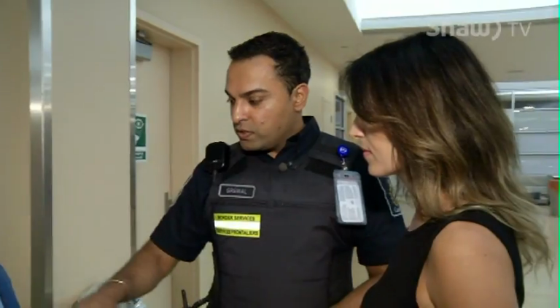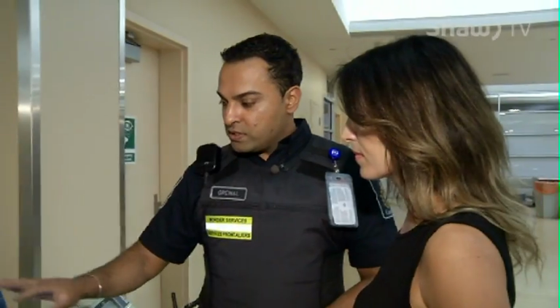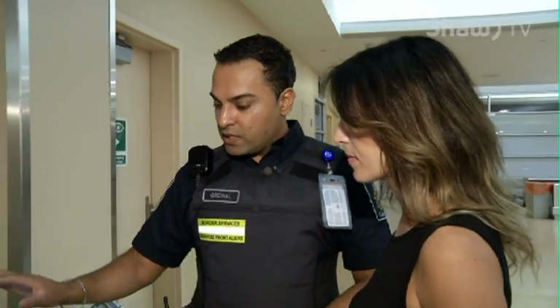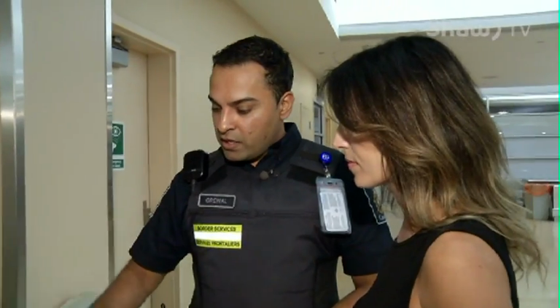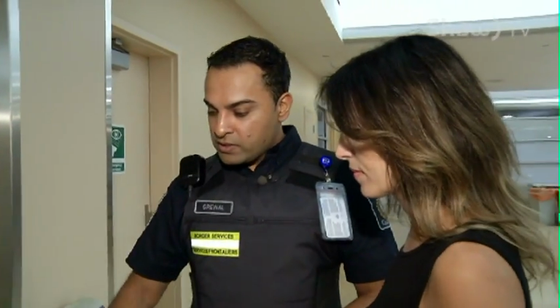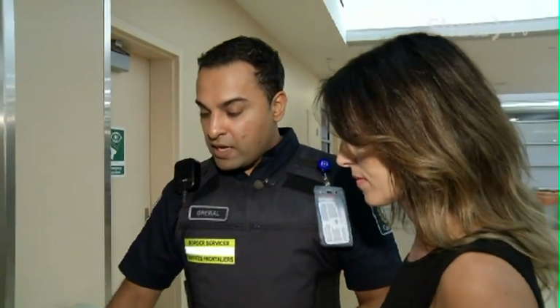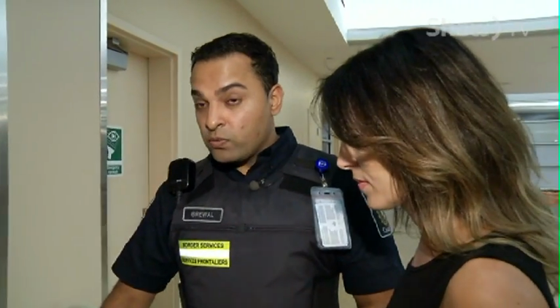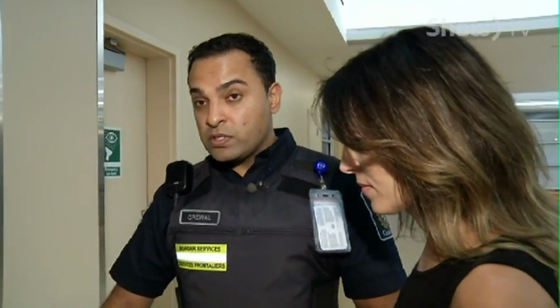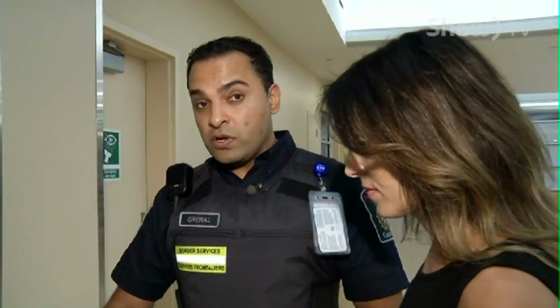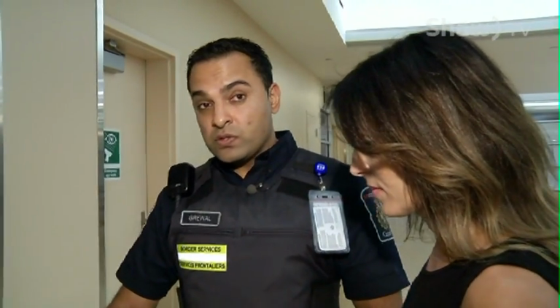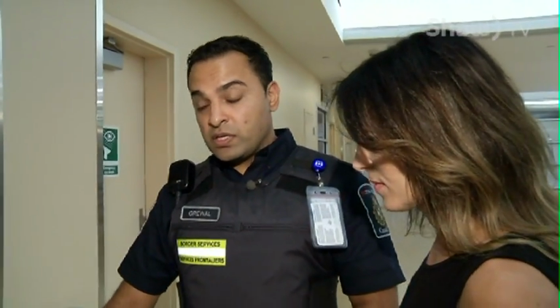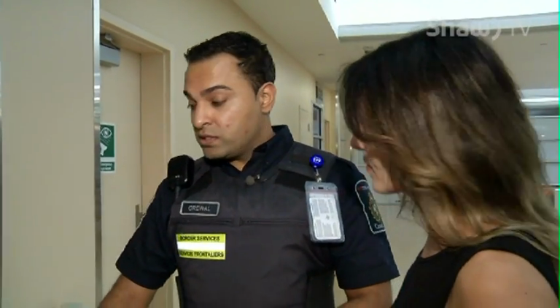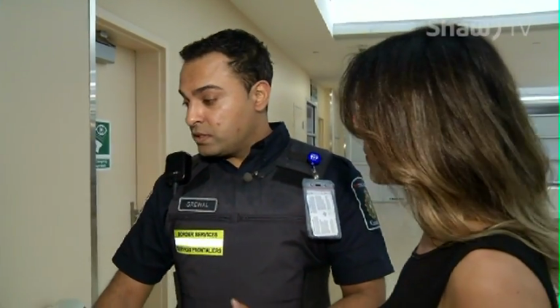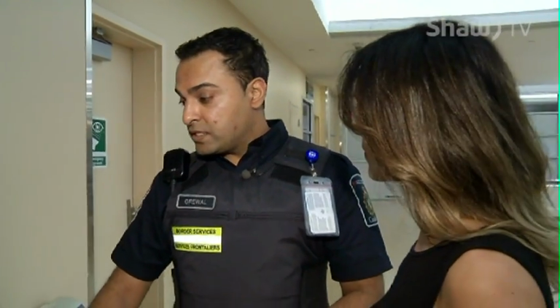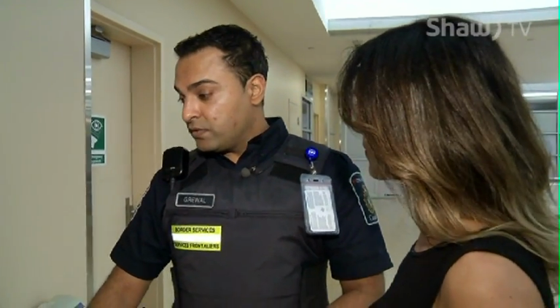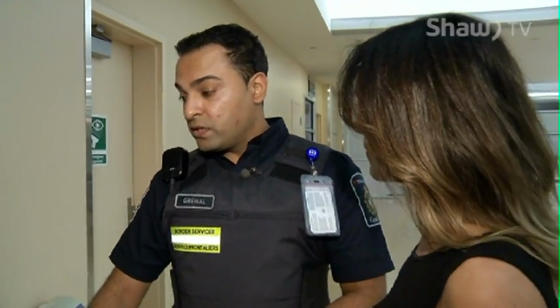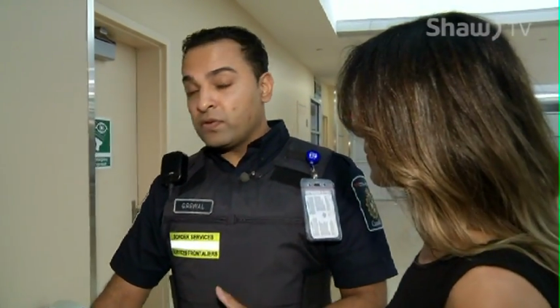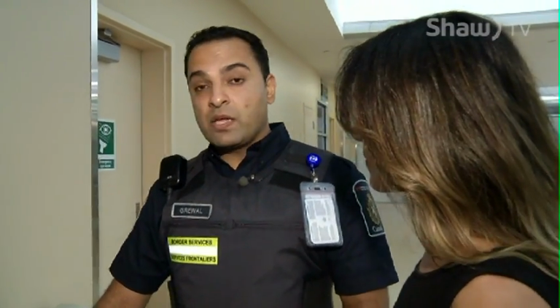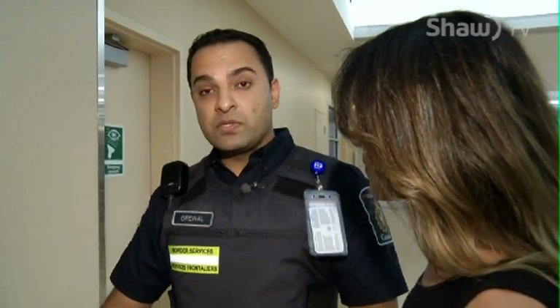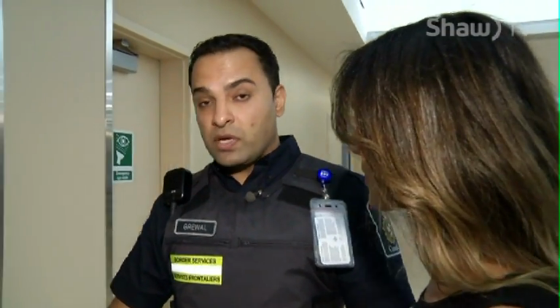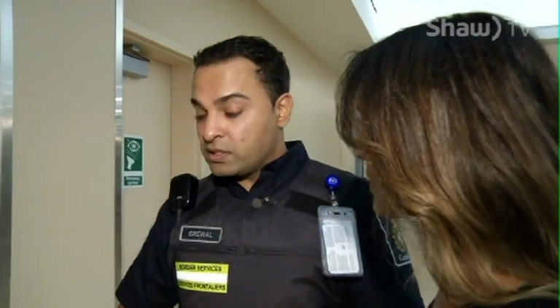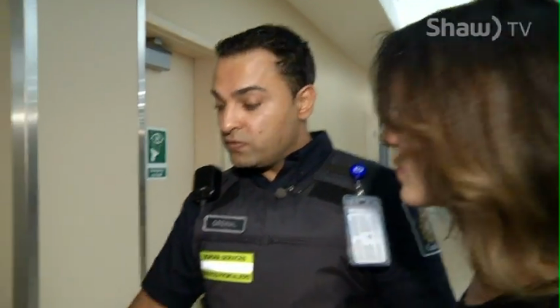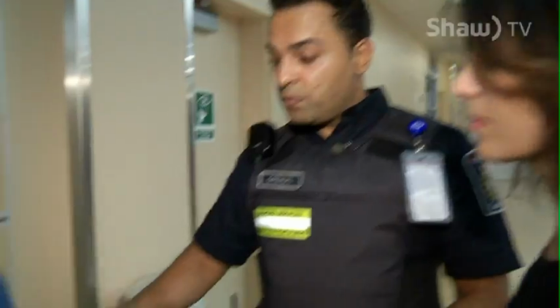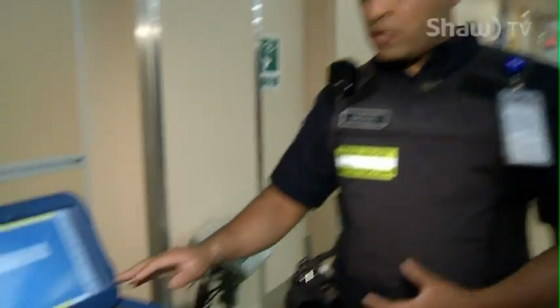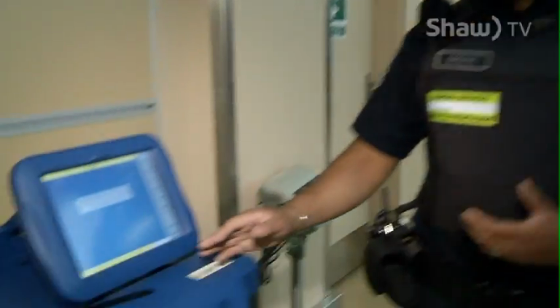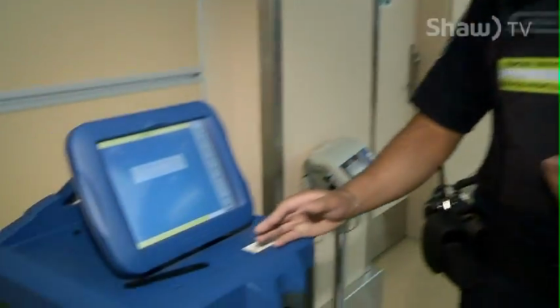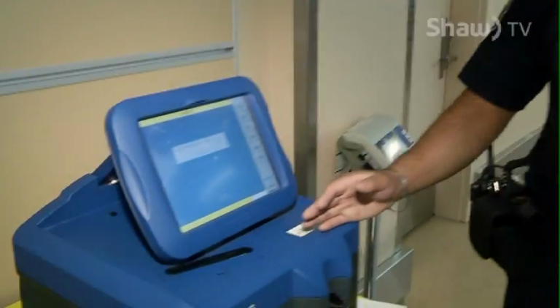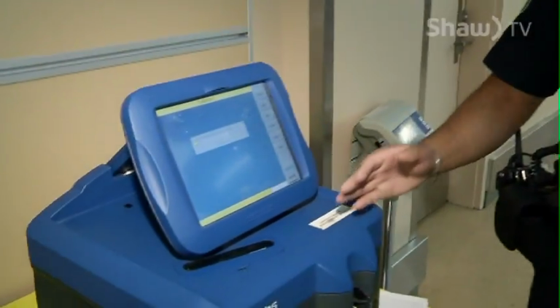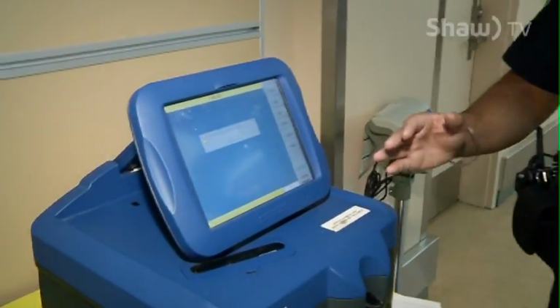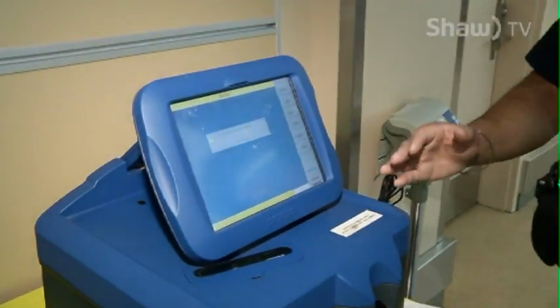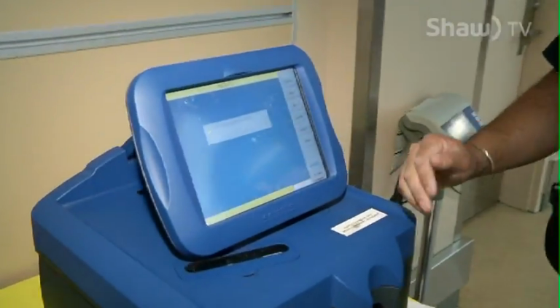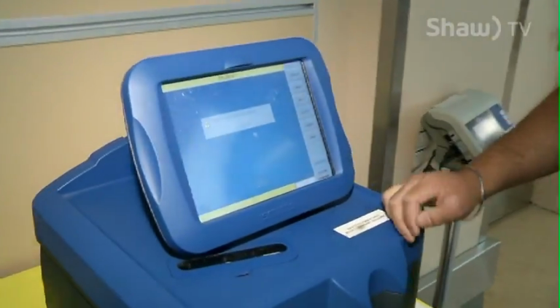This is an ion scan, which also does testing for different types of drugs. It gives you a positive or a negative hit.